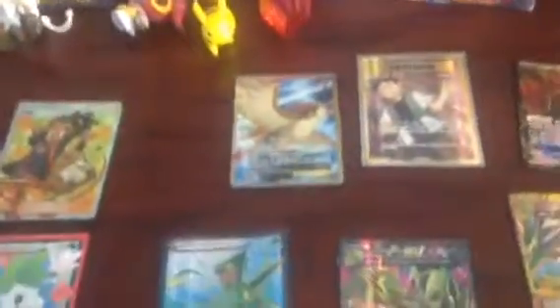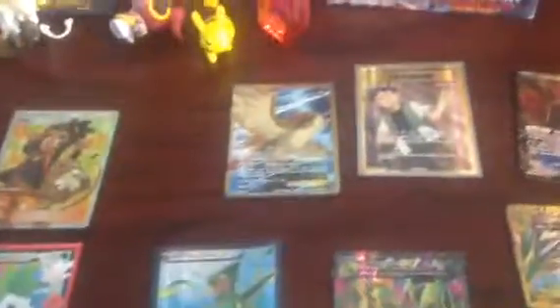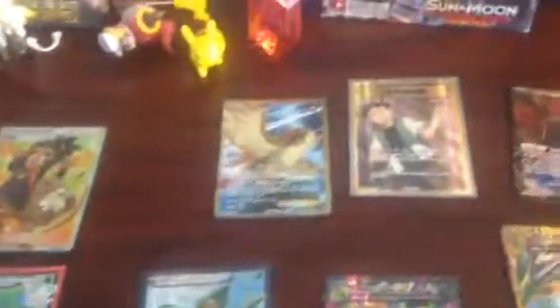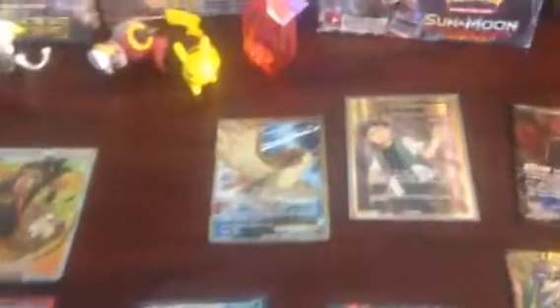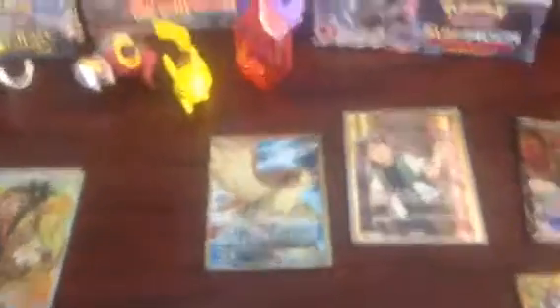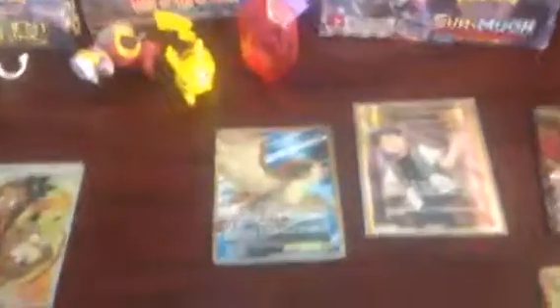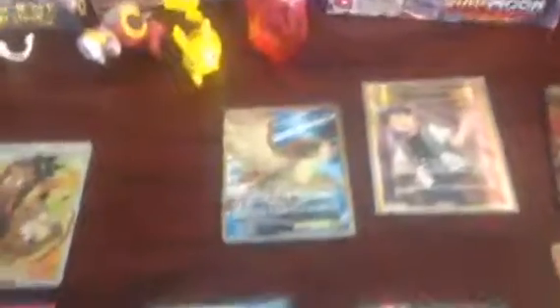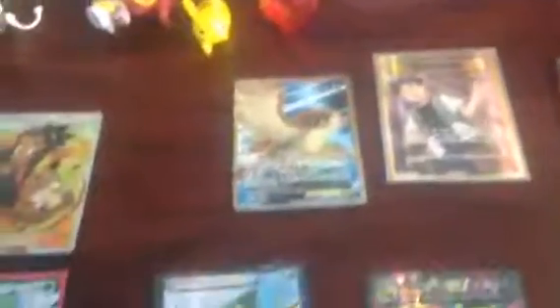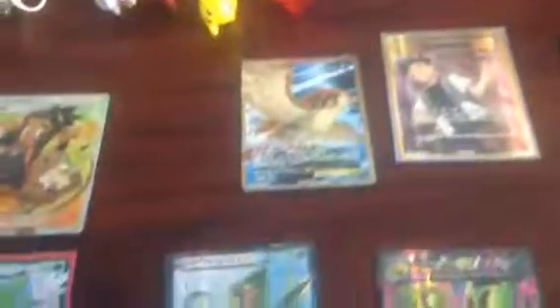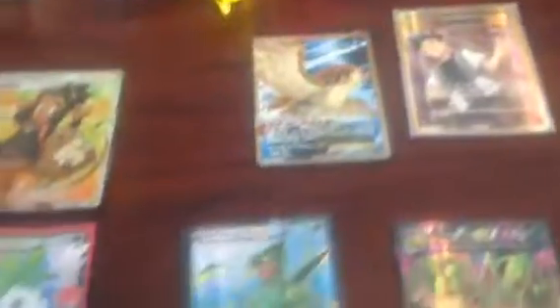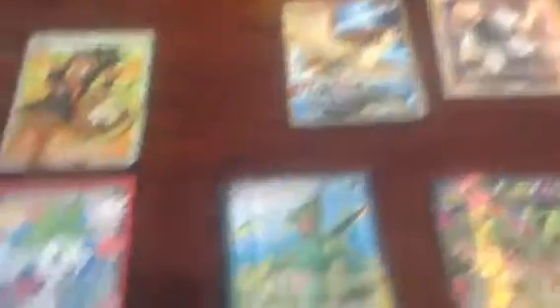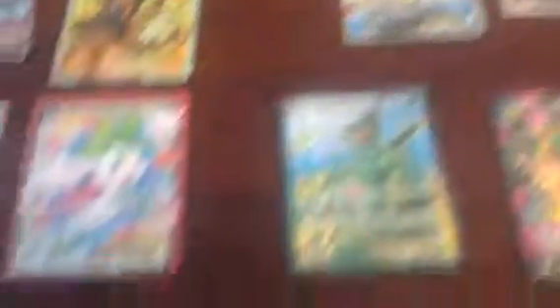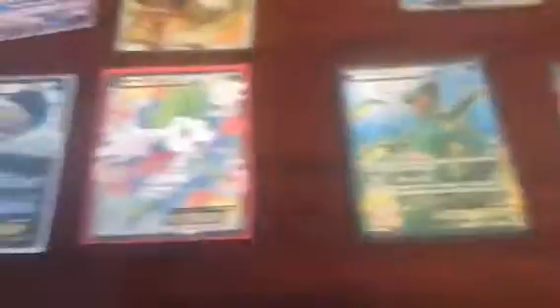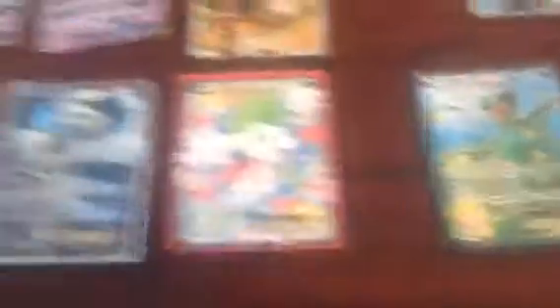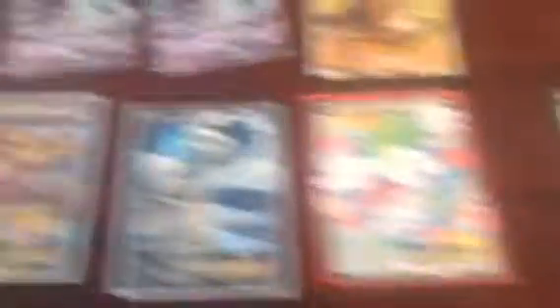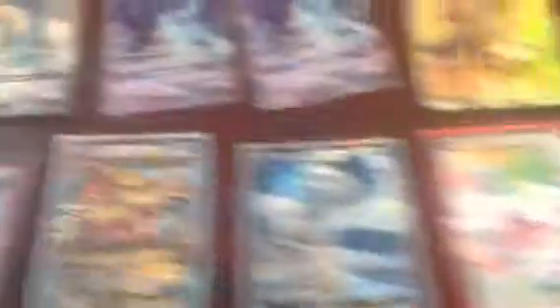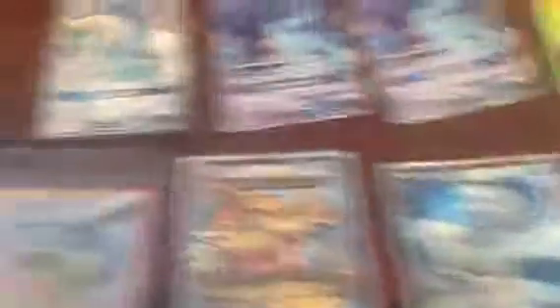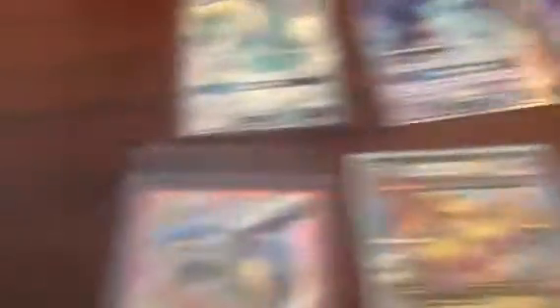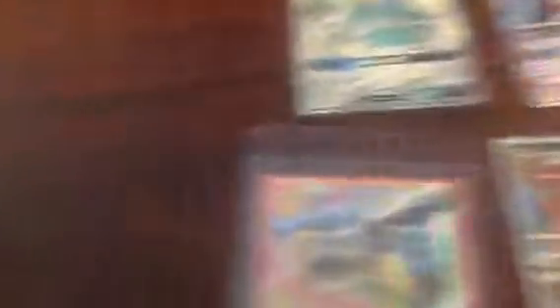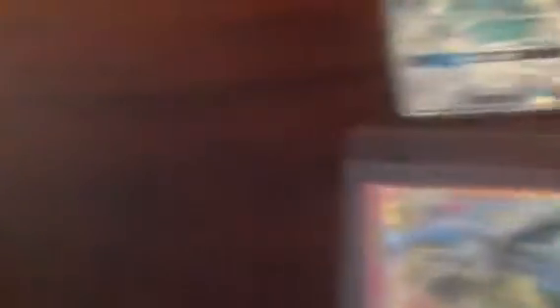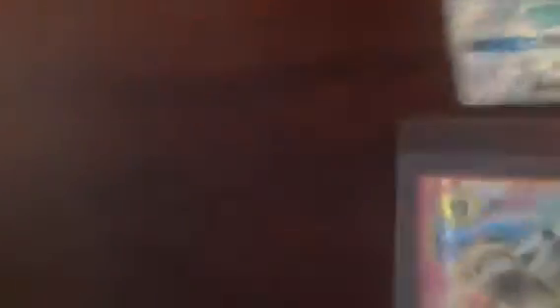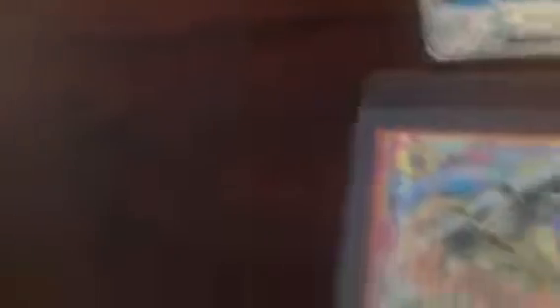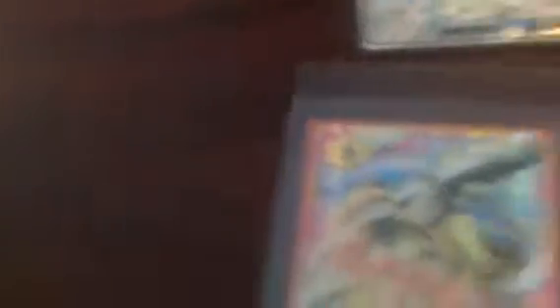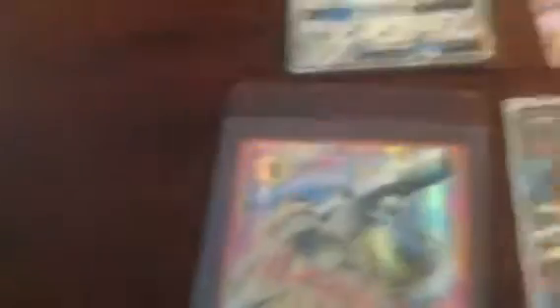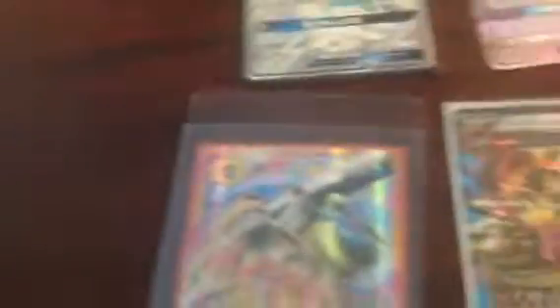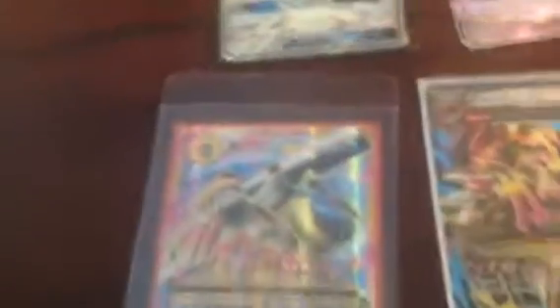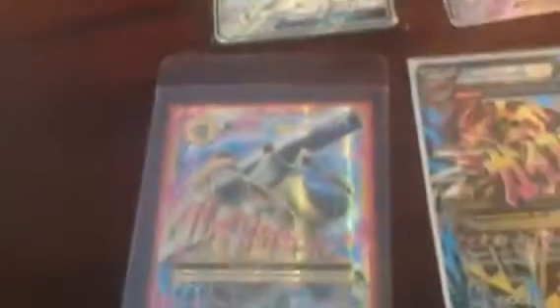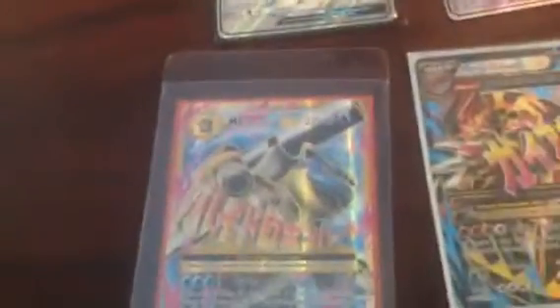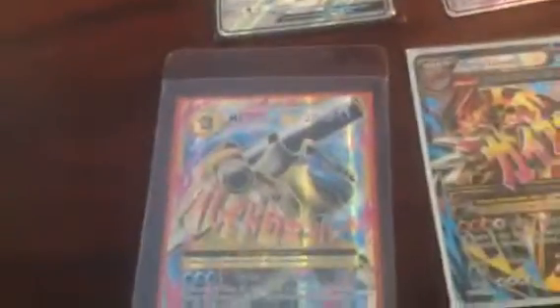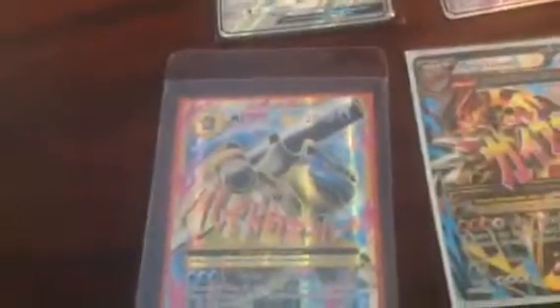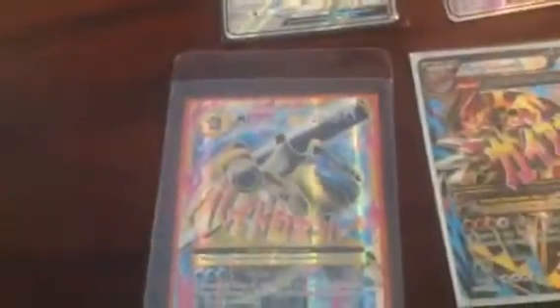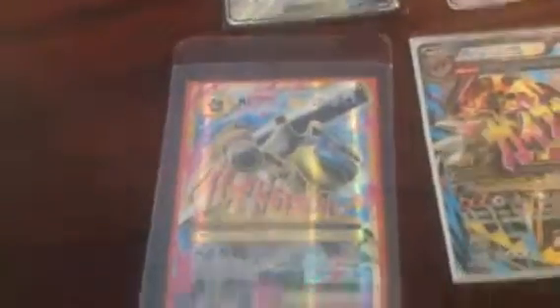Thanks for watching, see you later. My best Pokémon, my best card right here — Blastoise rules!